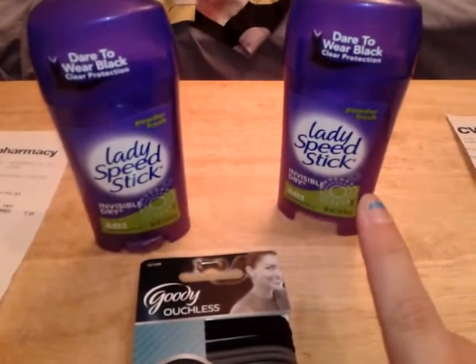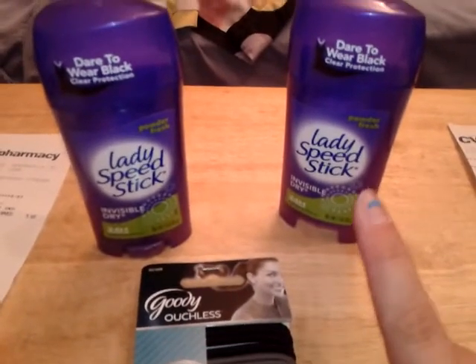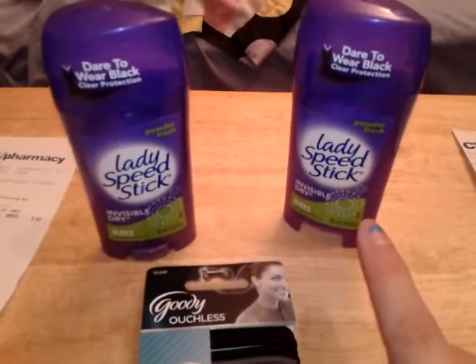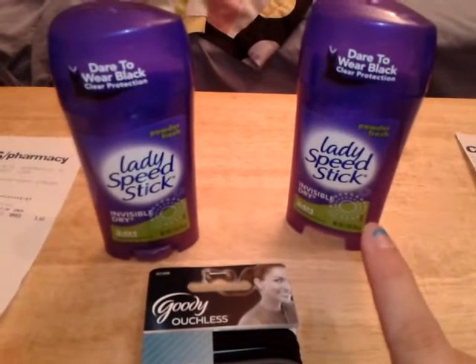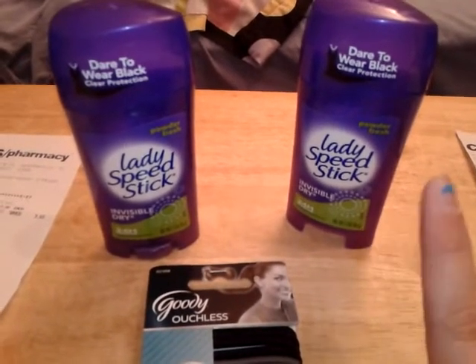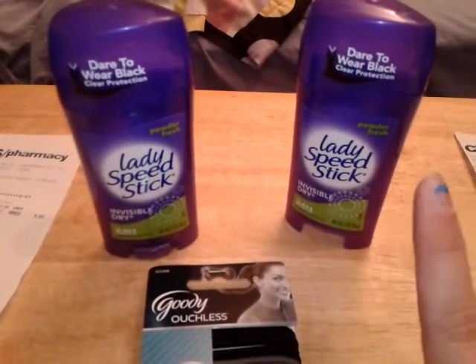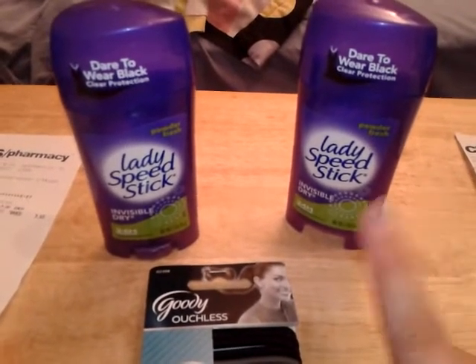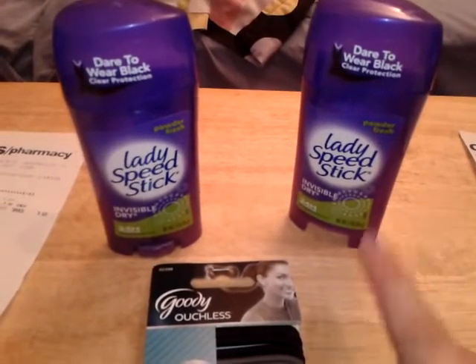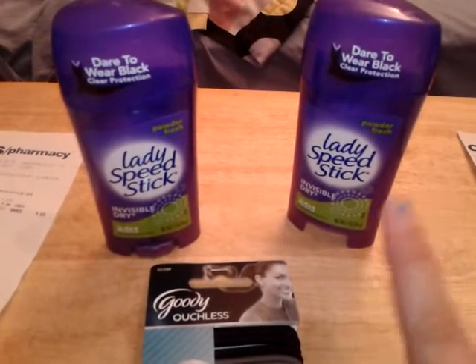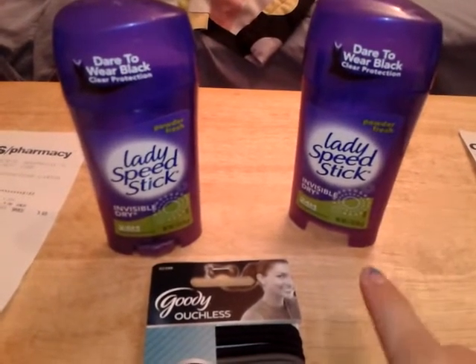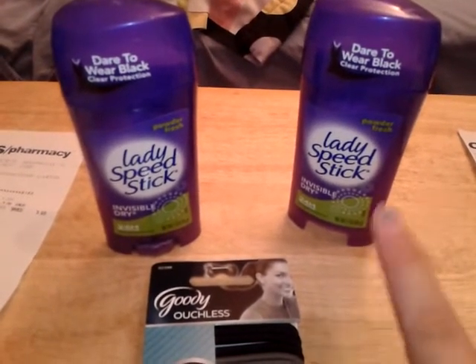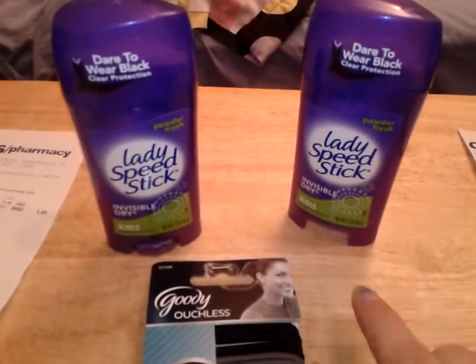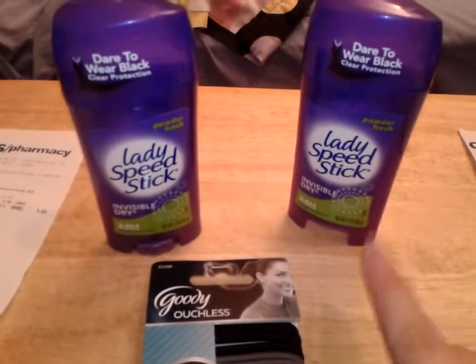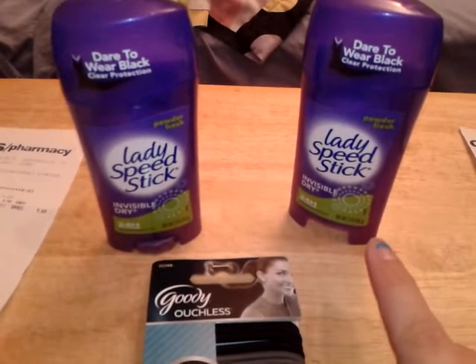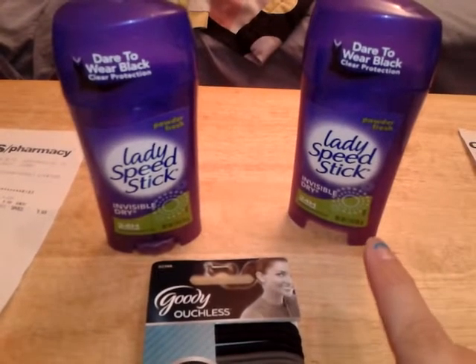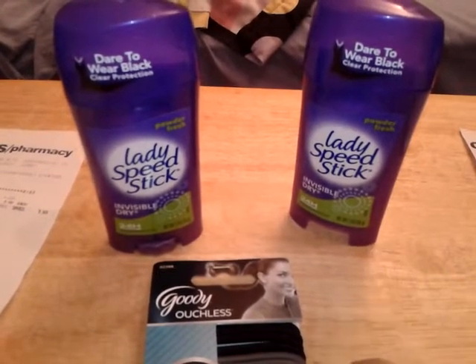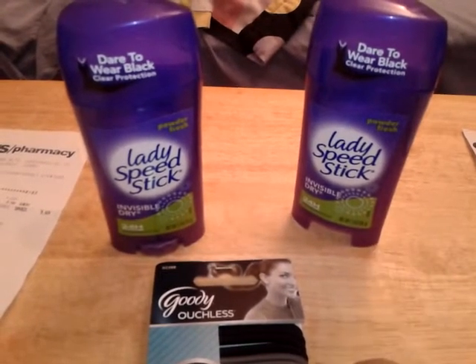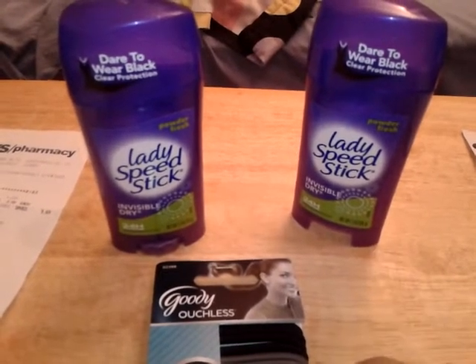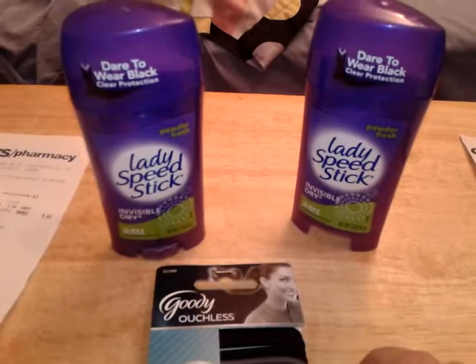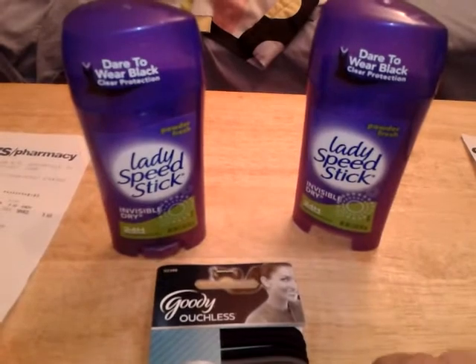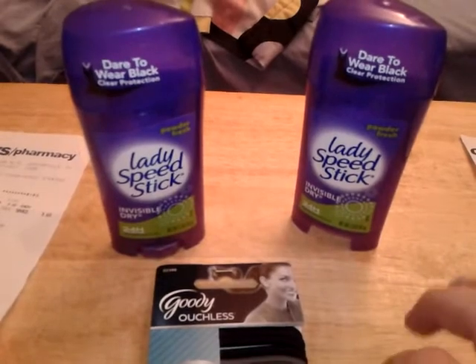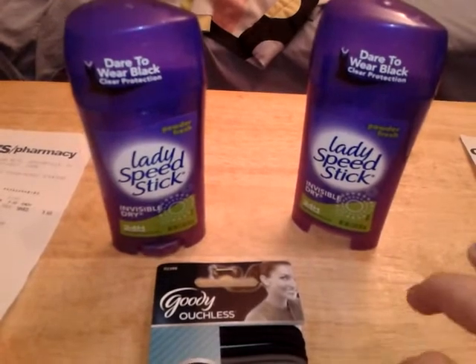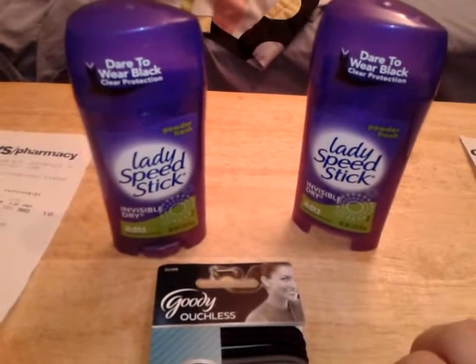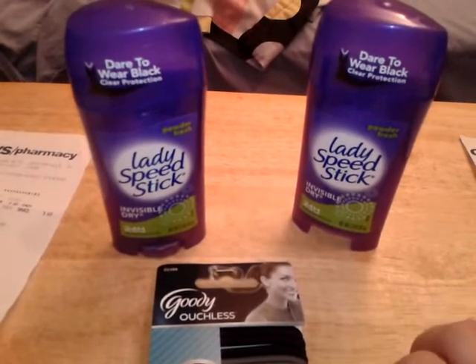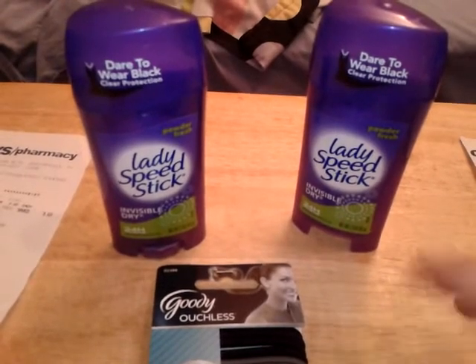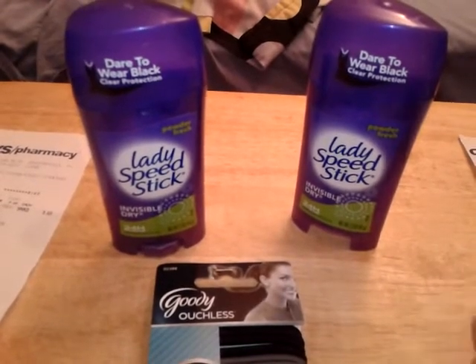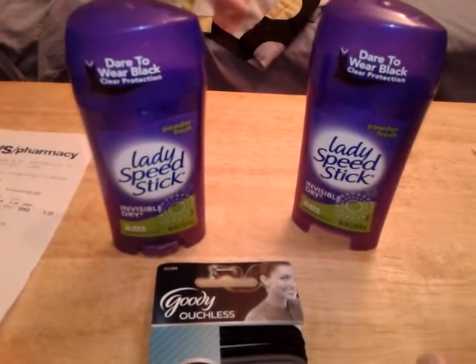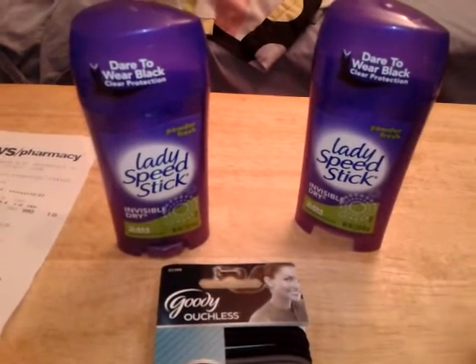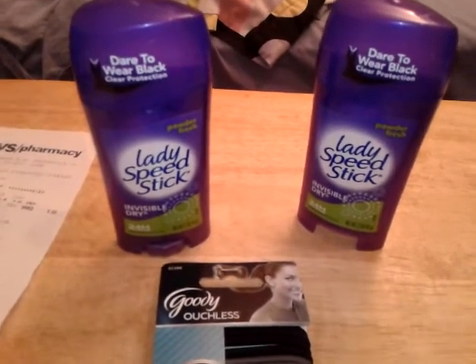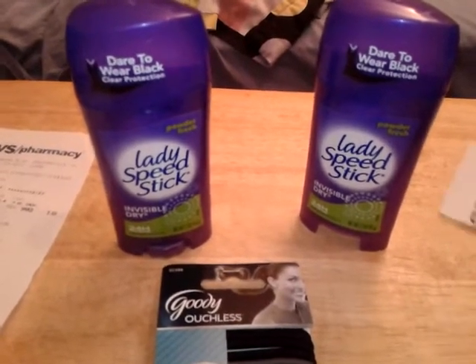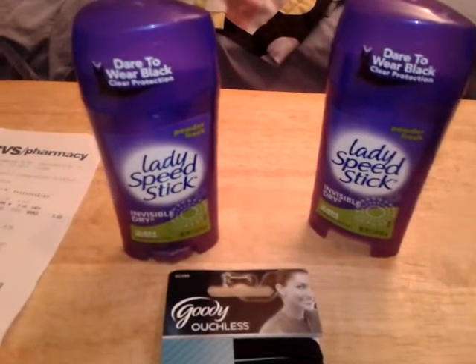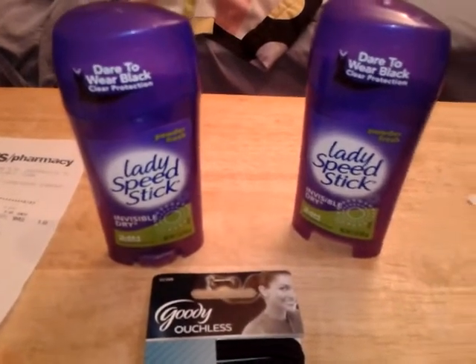Also, if you have the coupon for $3 off of 2, the men's deodorant is also buy one get one, but I think it's like $3.79 or $3.49.